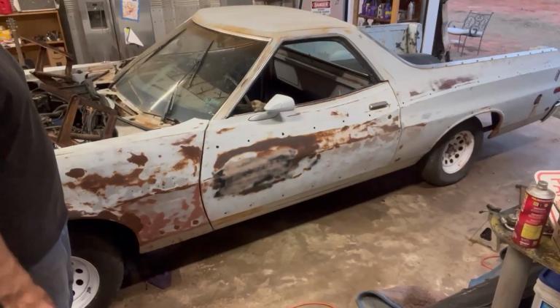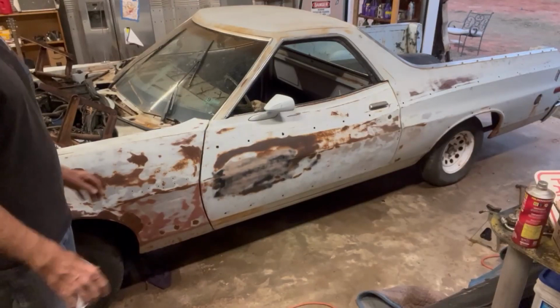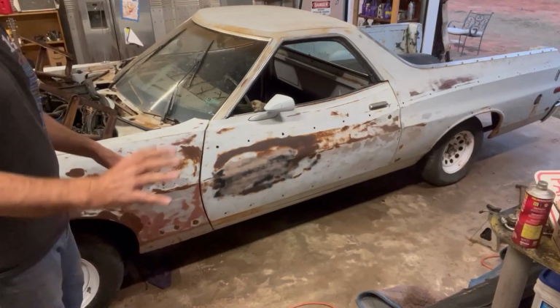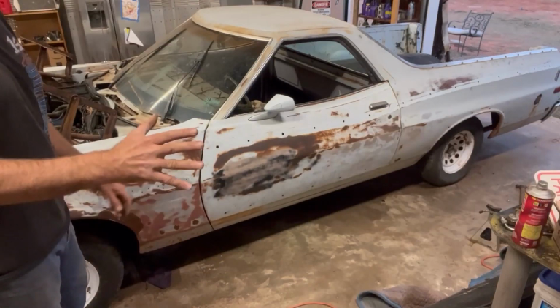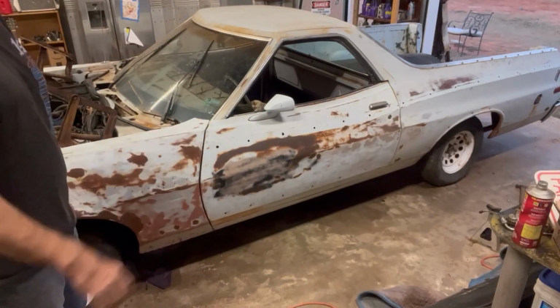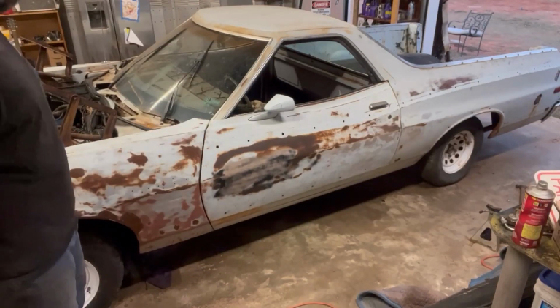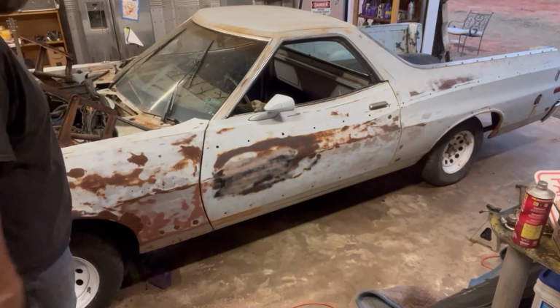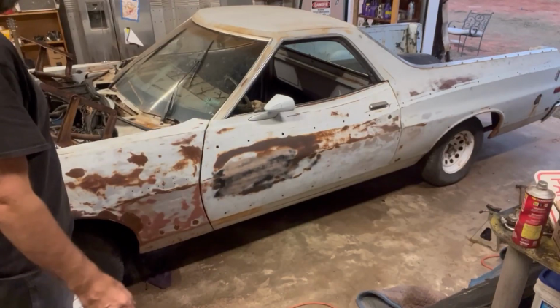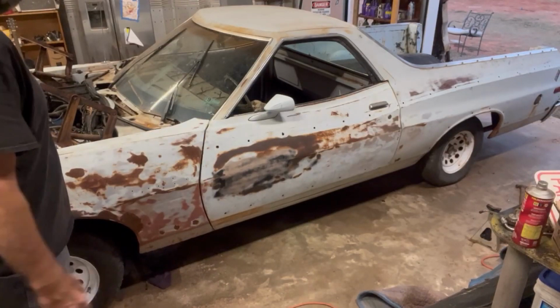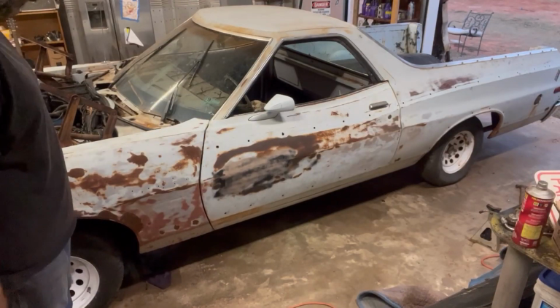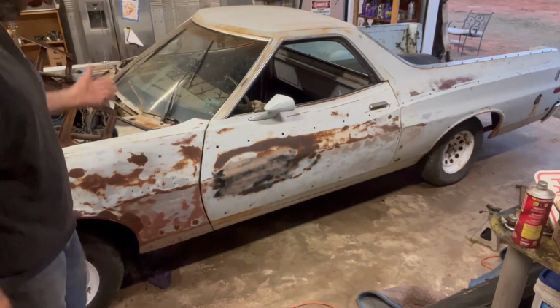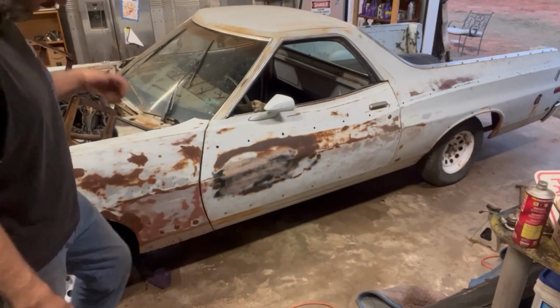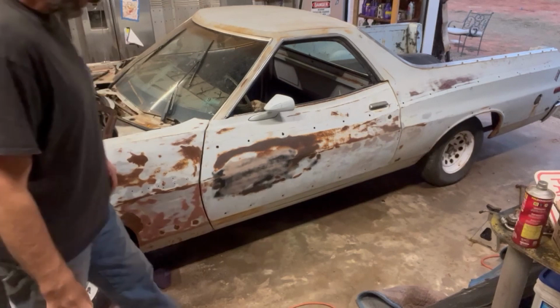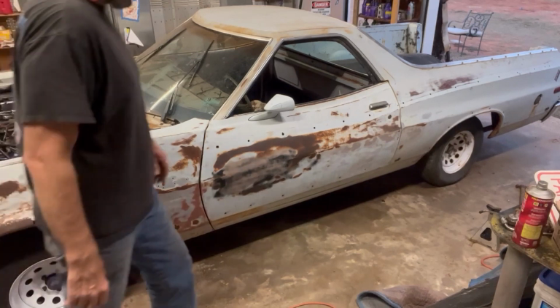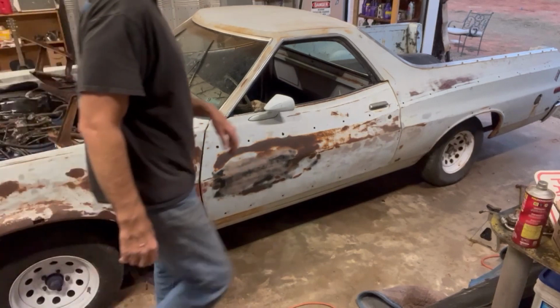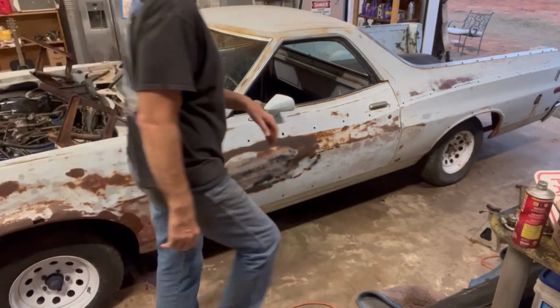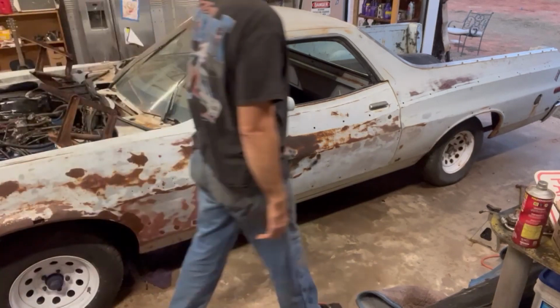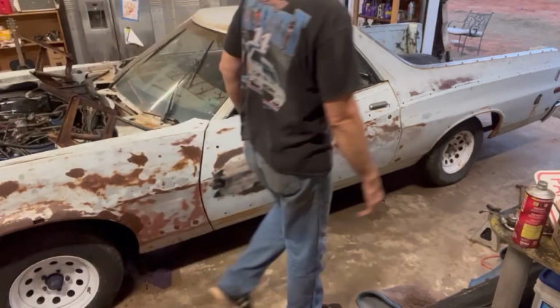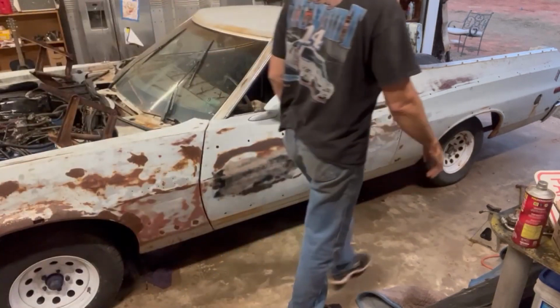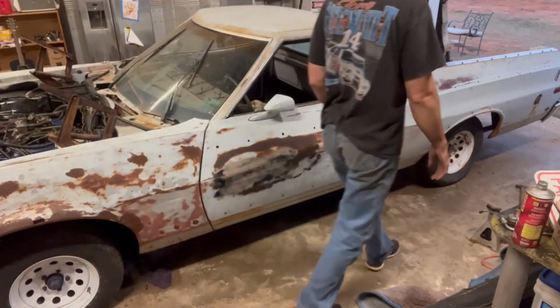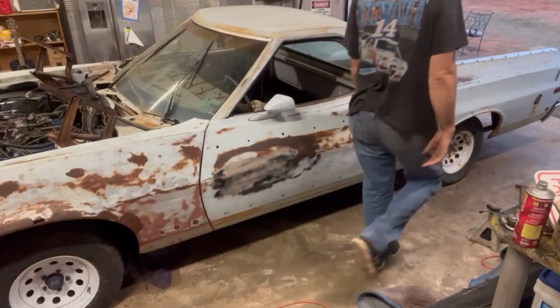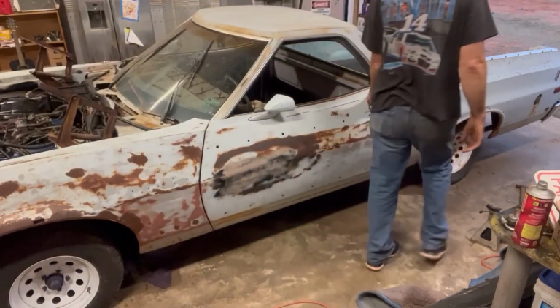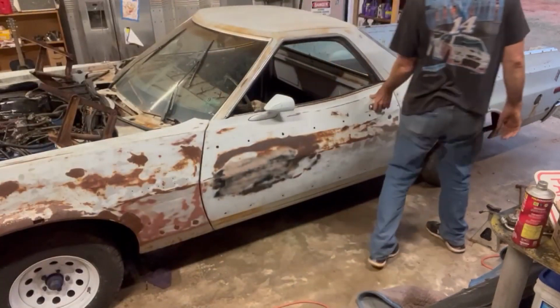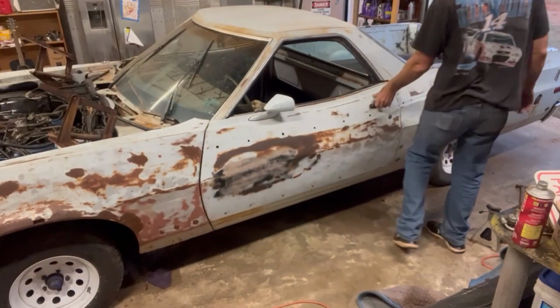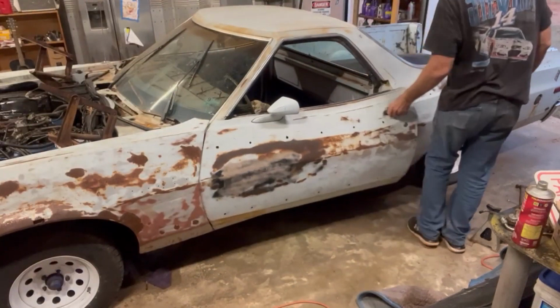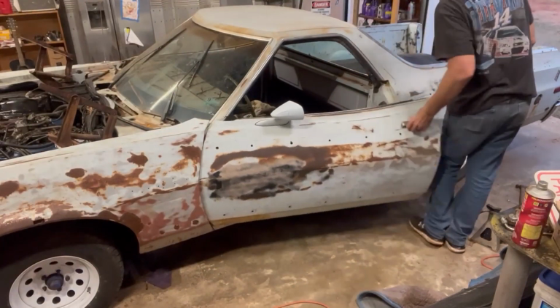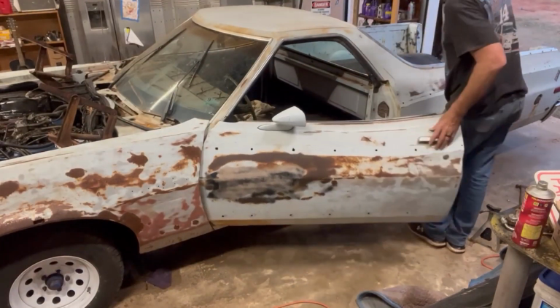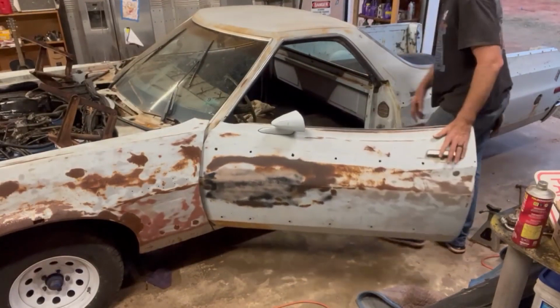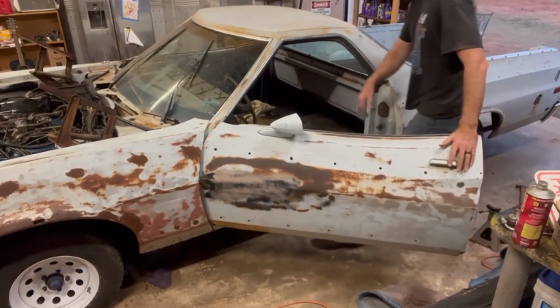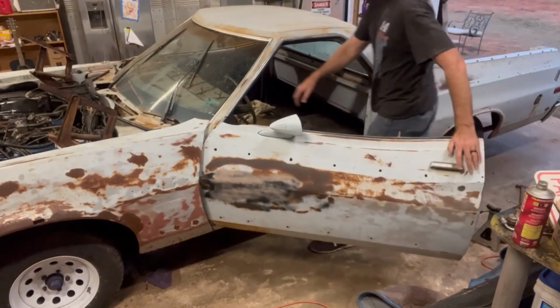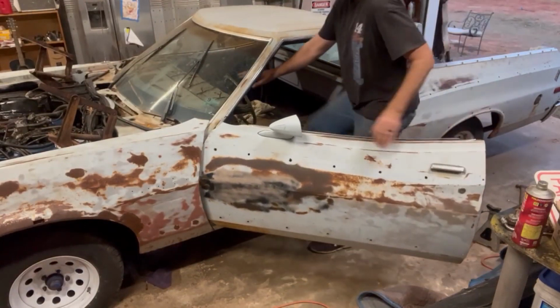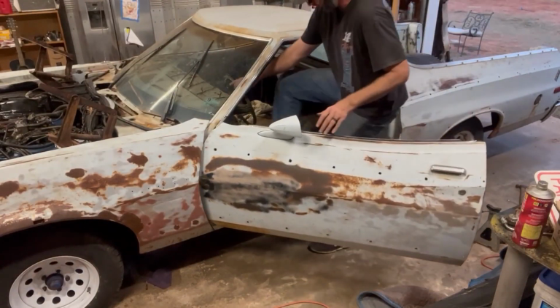Battery's got a ratchet strap on her, so that should hold it. Electric fuel pump on. Wish me luck here, y'all.